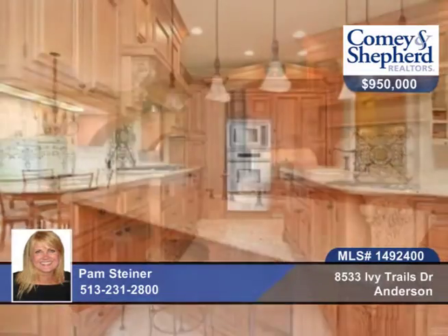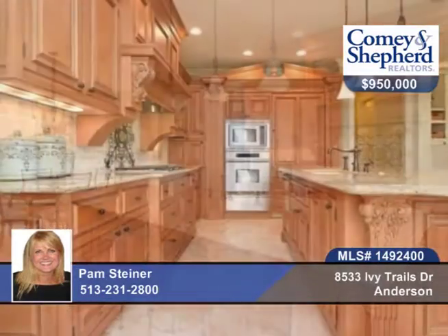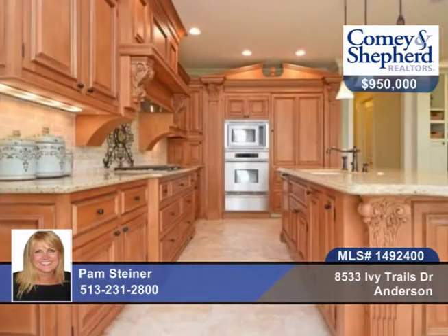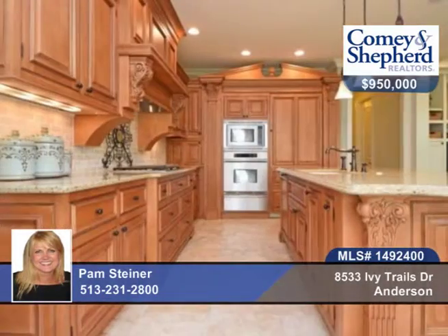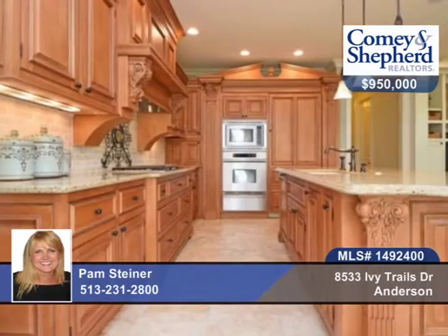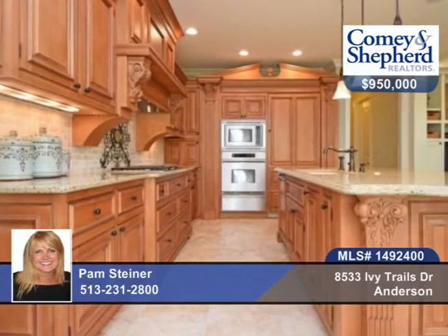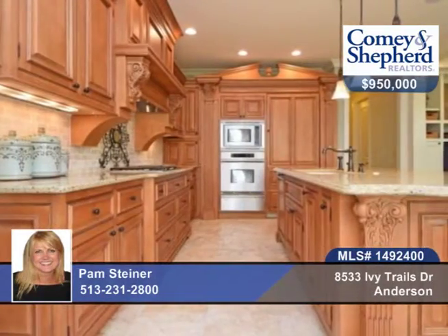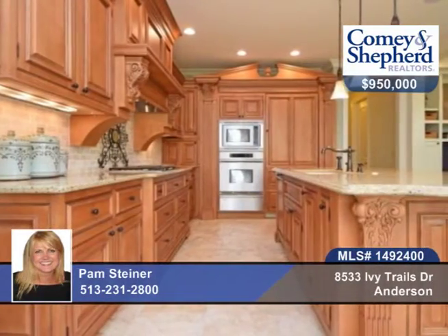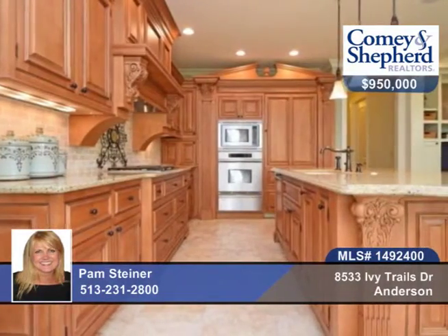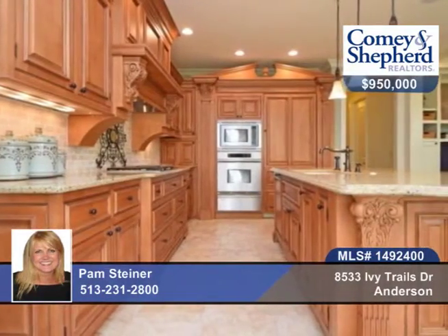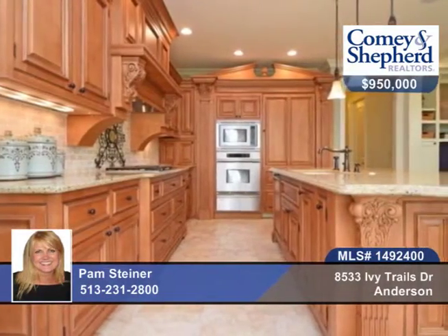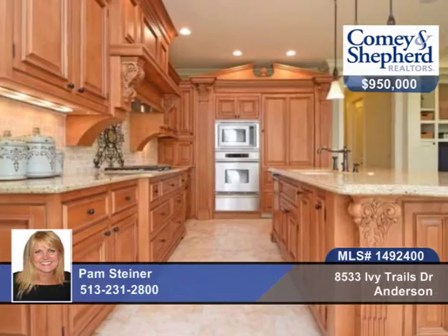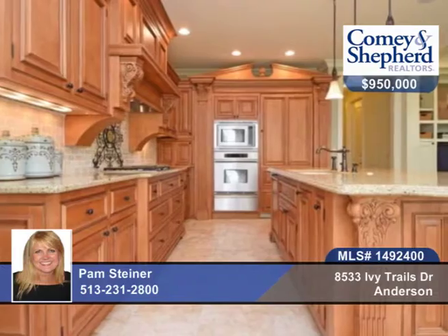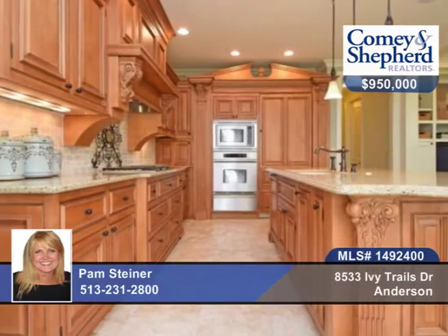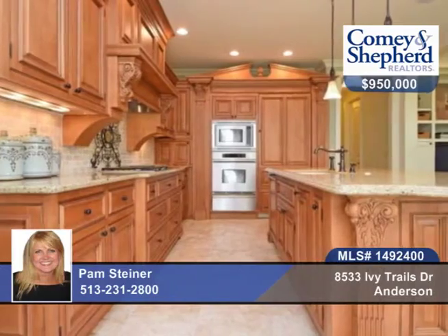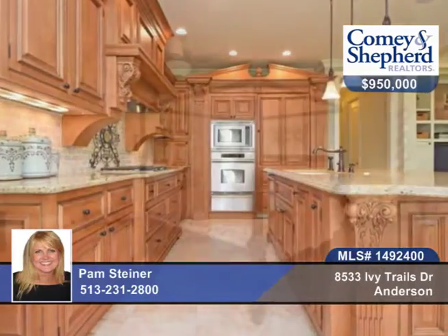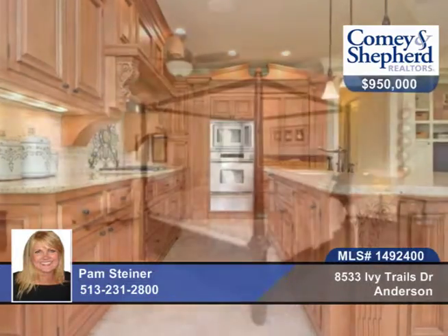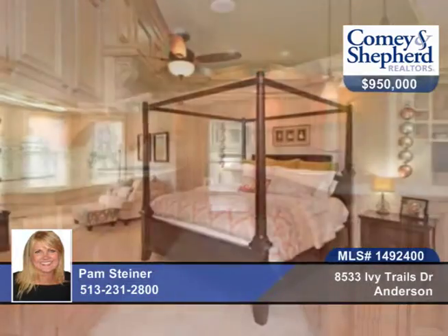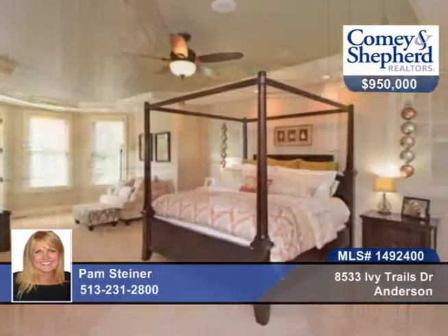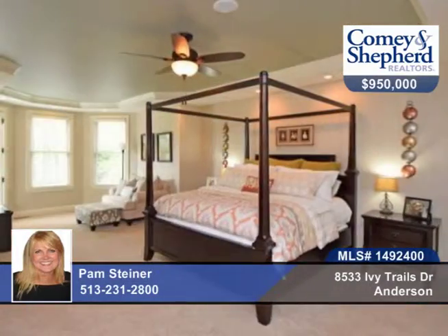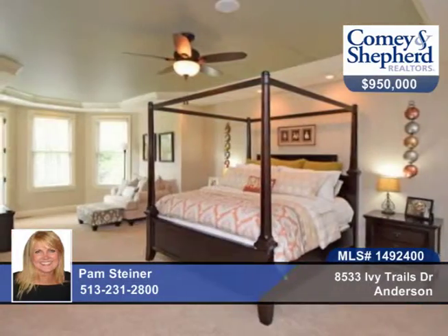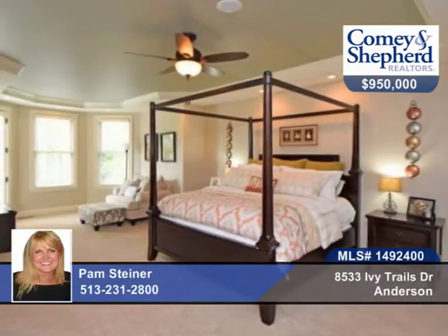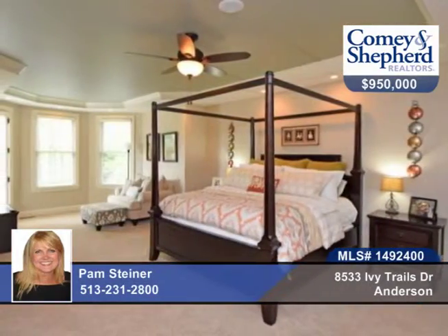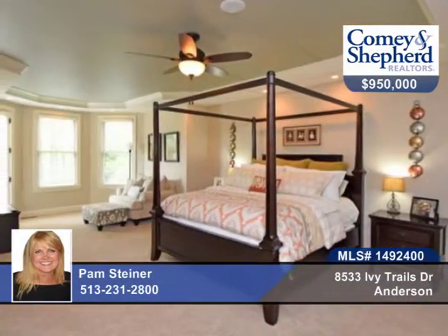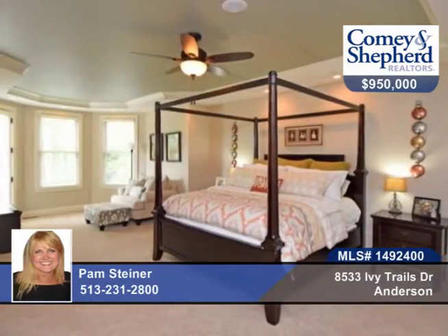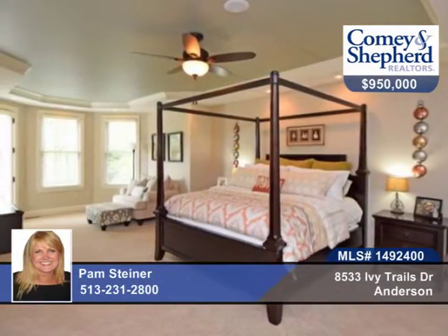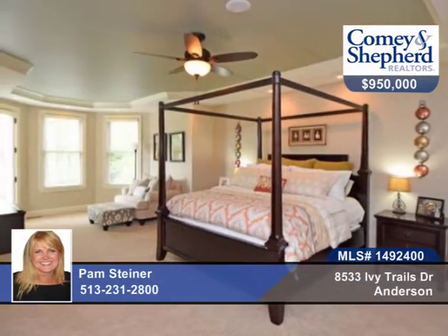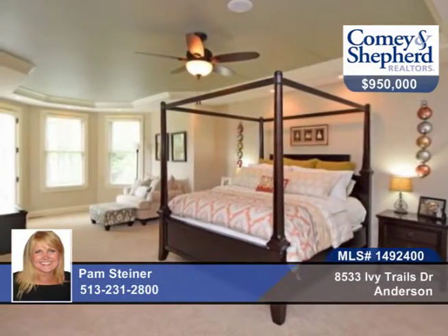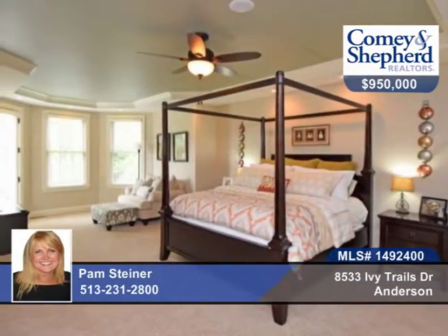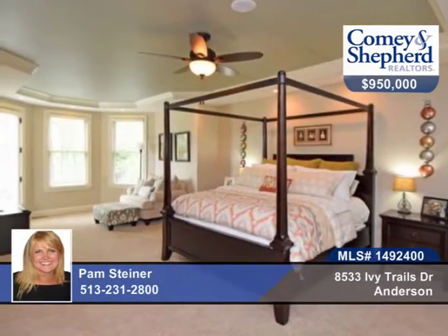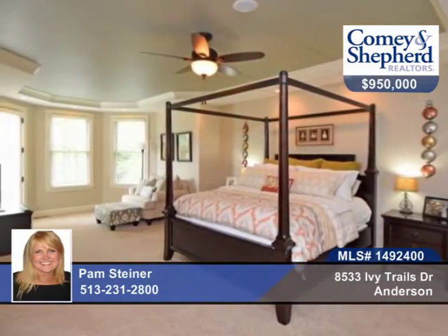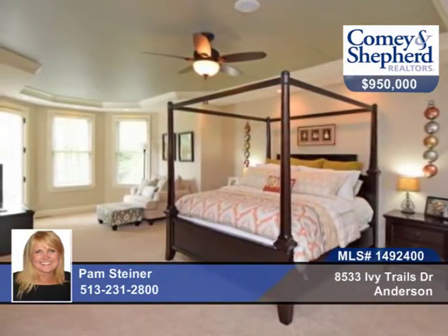This is a gourmet Clive Christian kitchen with top-of-the-line appliances and hearth room, and a wonderful 1st floor master bedroom.